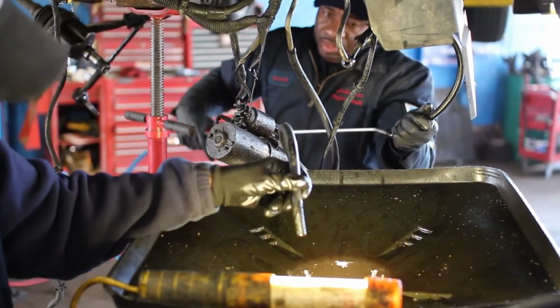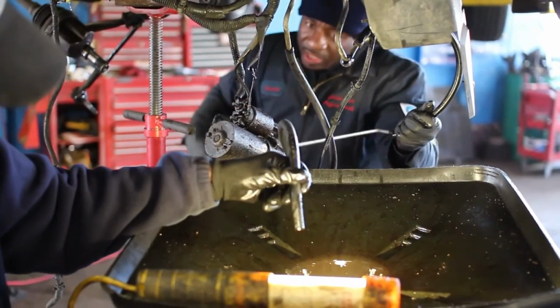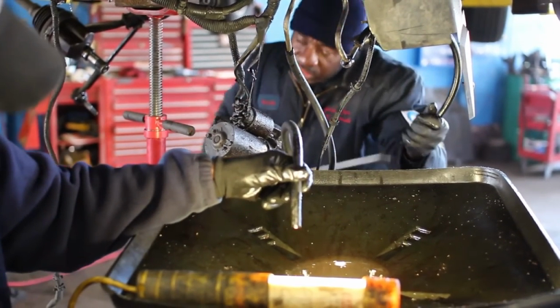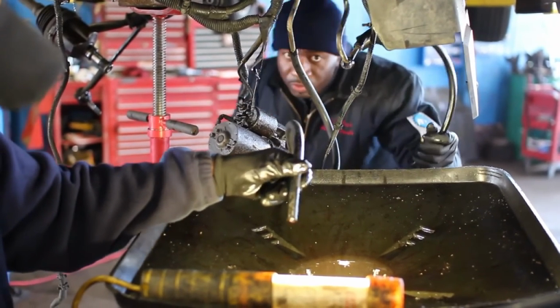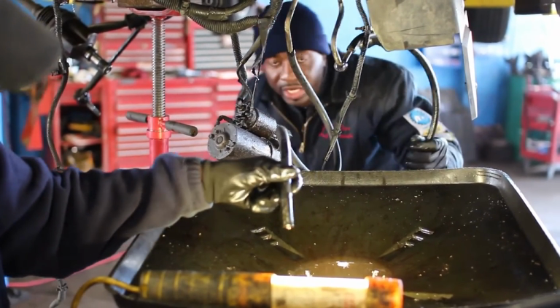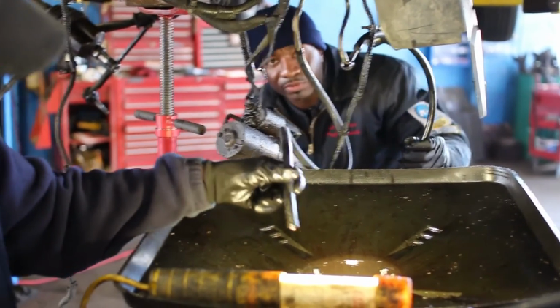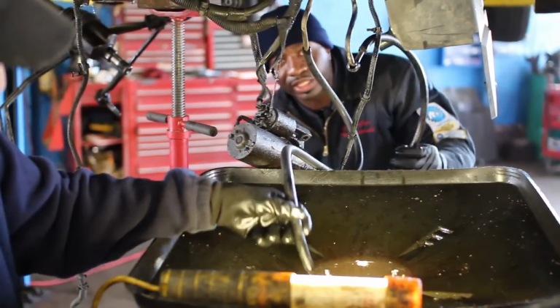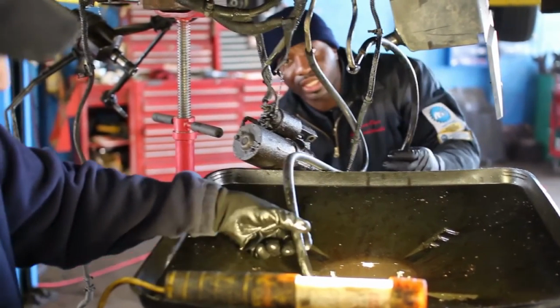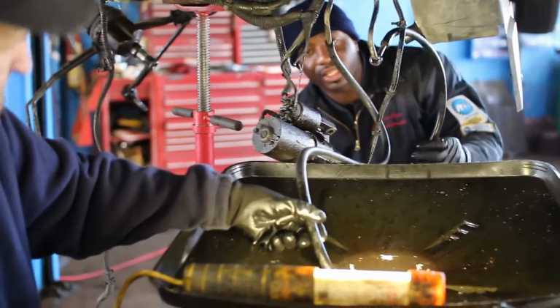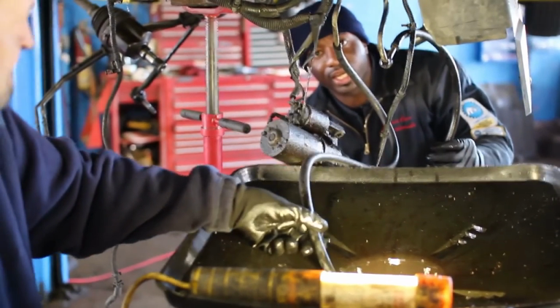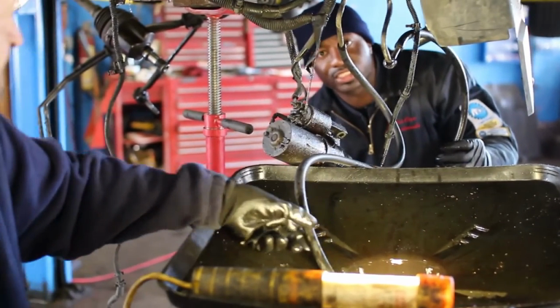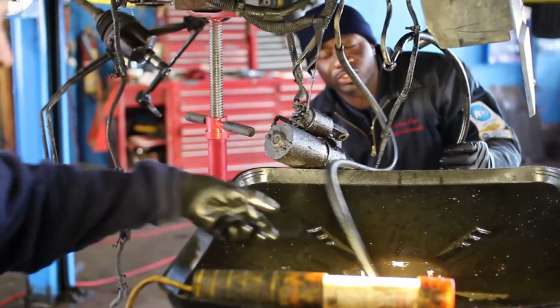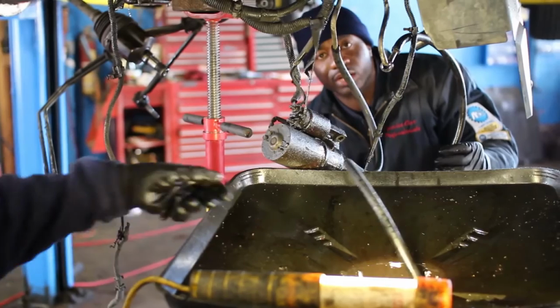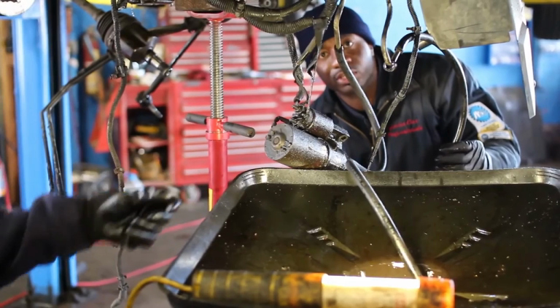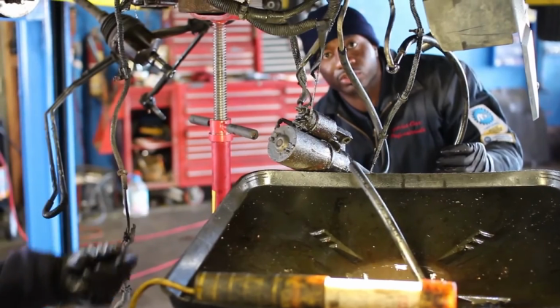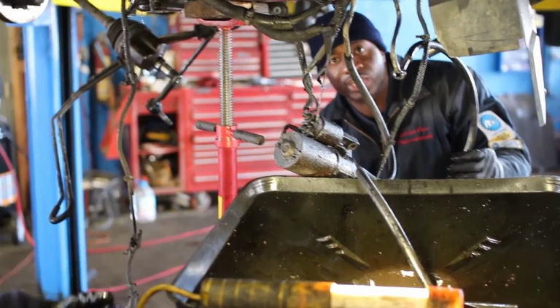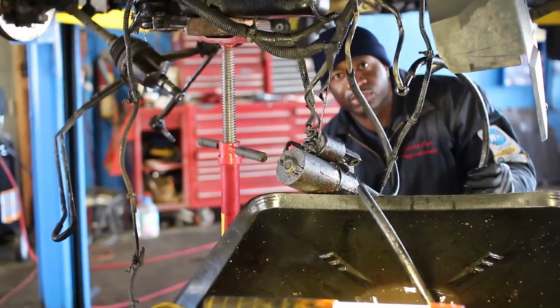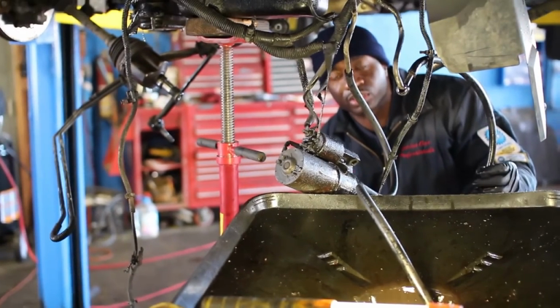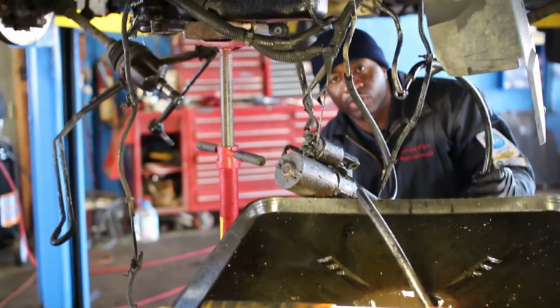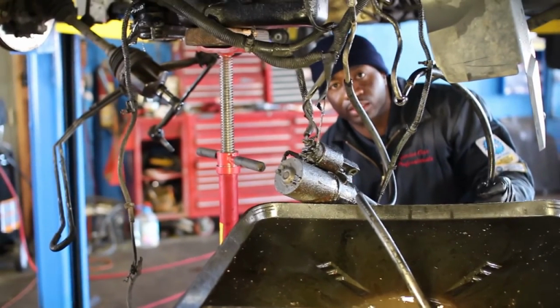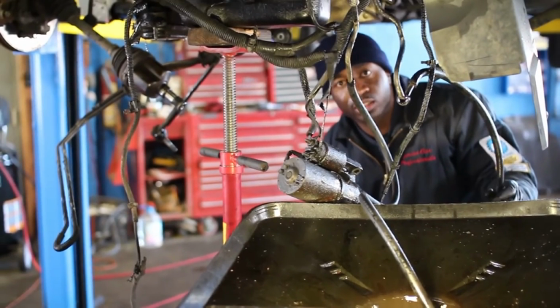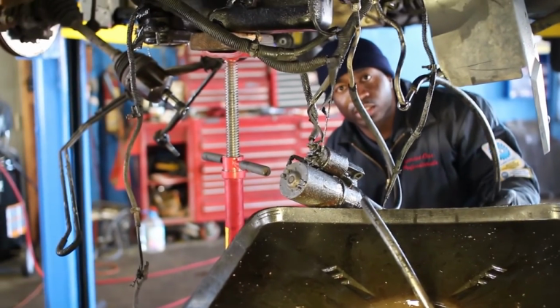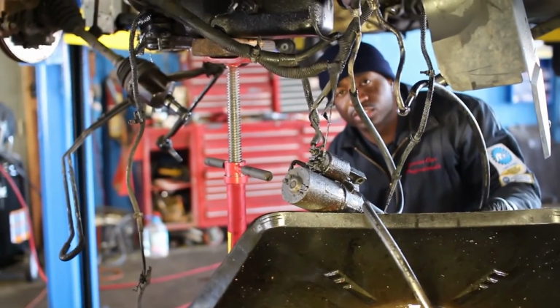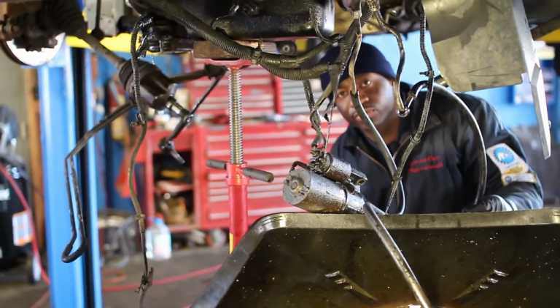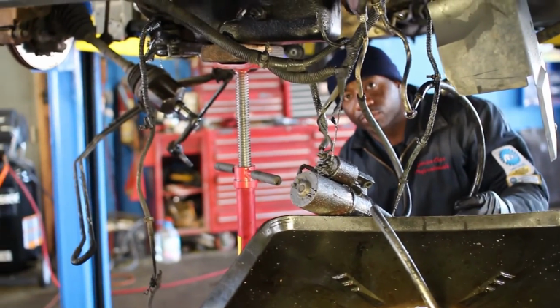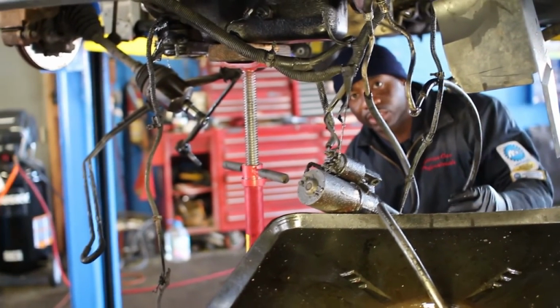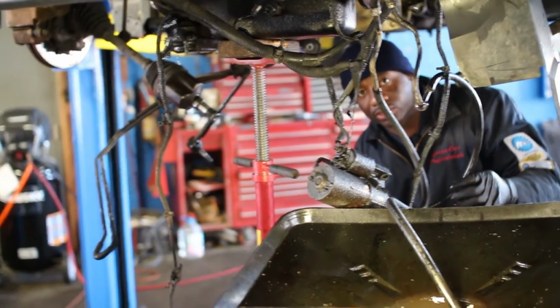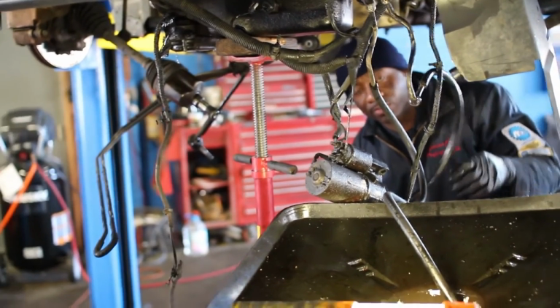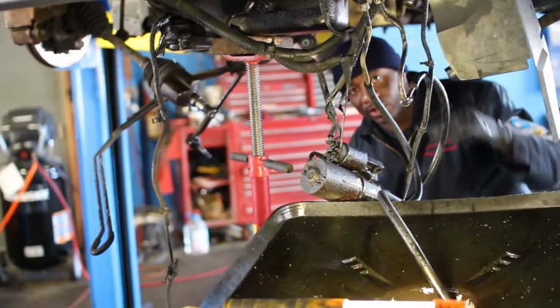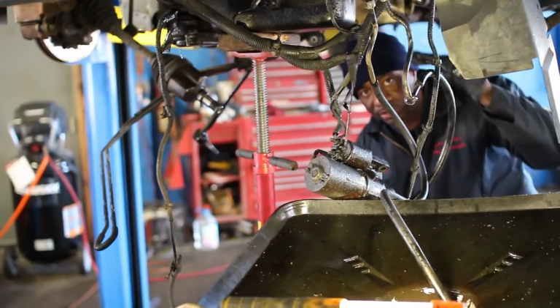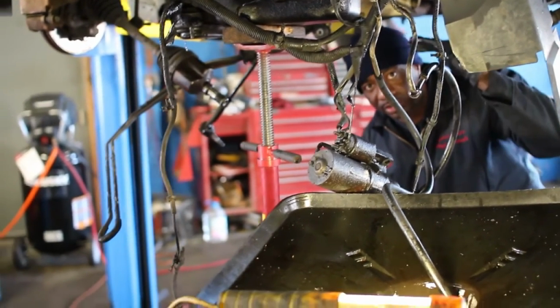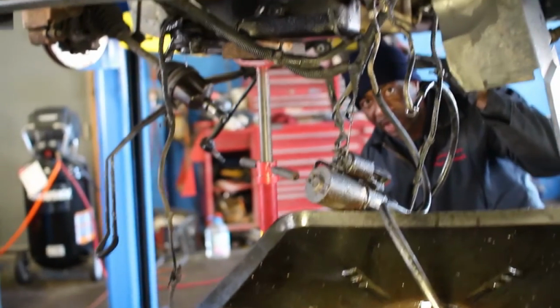And that's how we clean out the transmission lines — making sure the job is done right. This is G from Genius Car Pros, and I'm out.